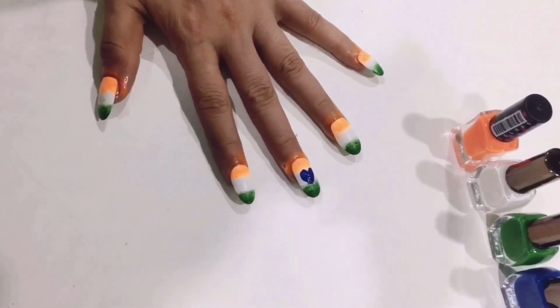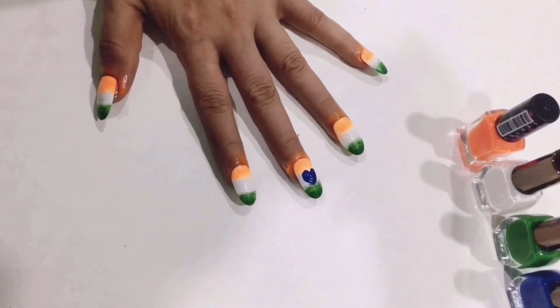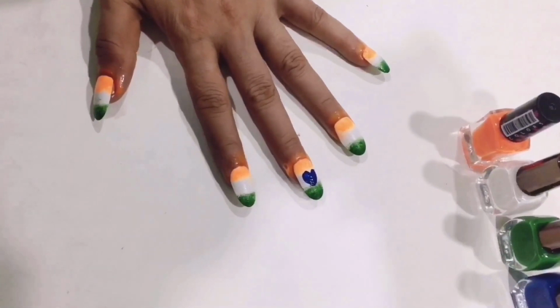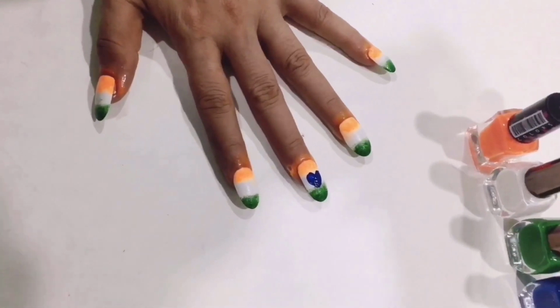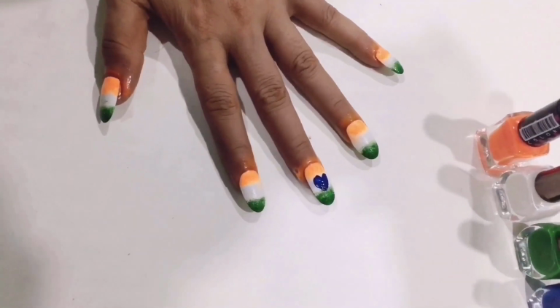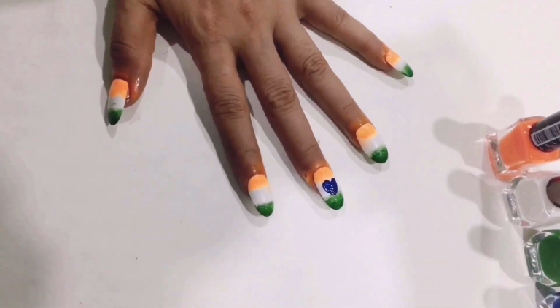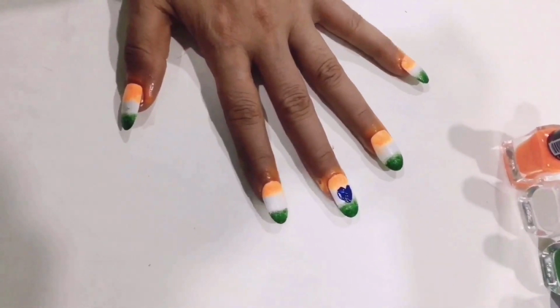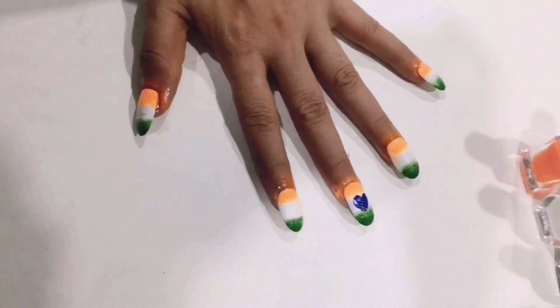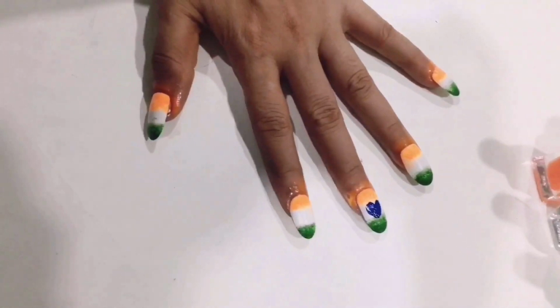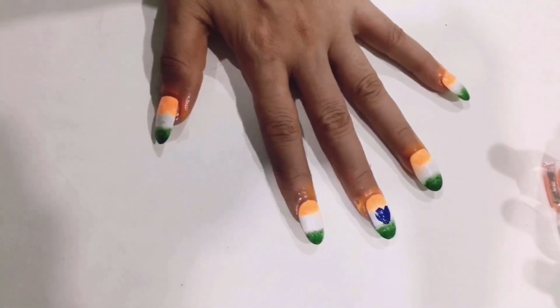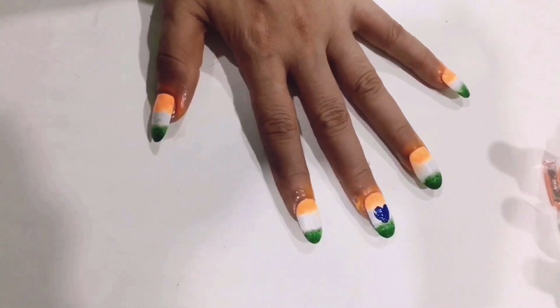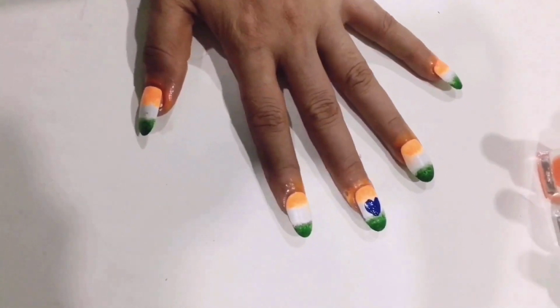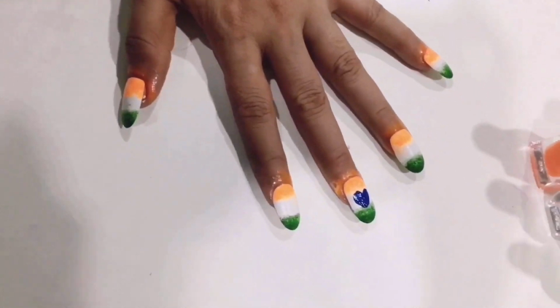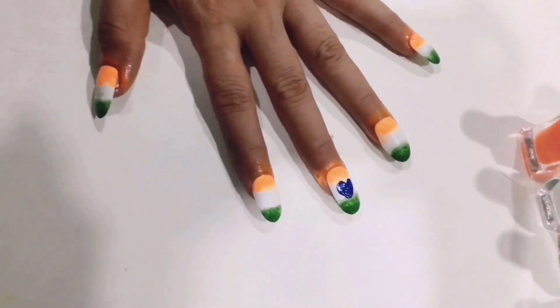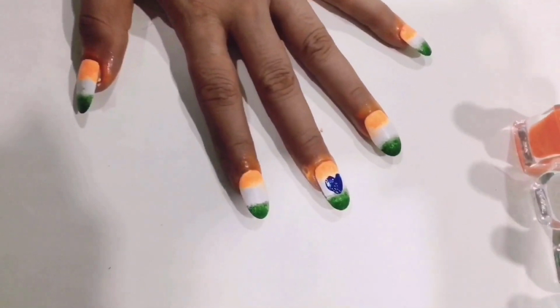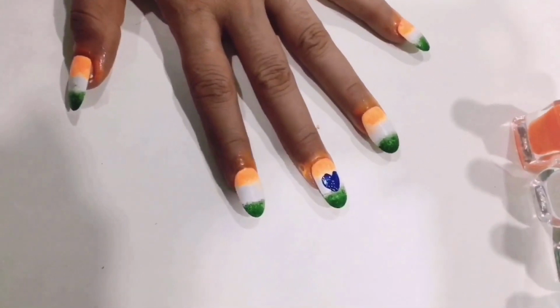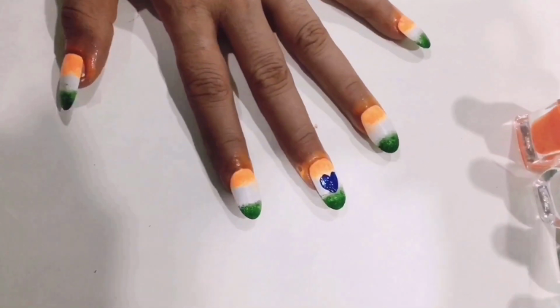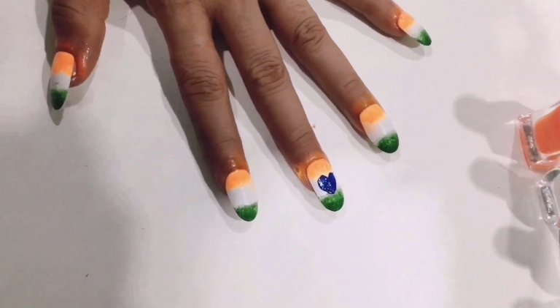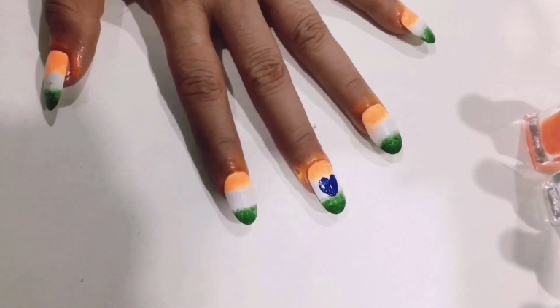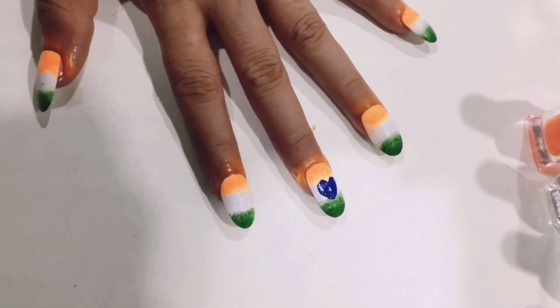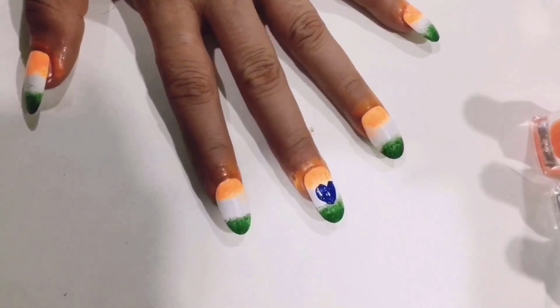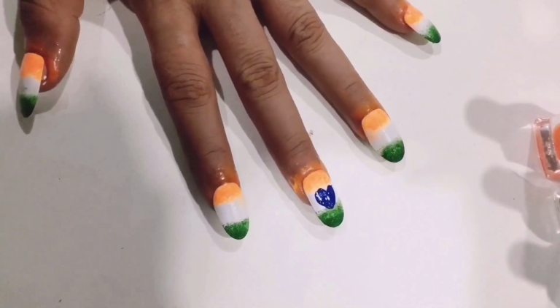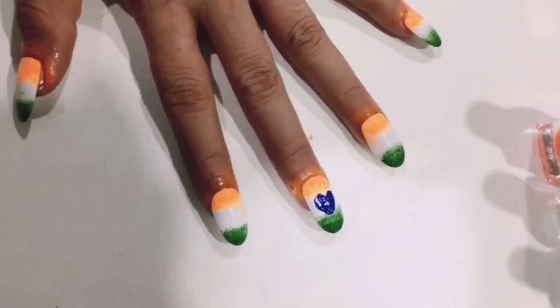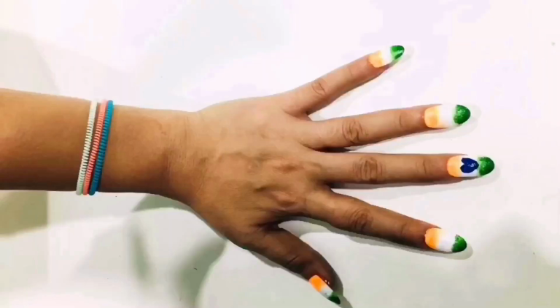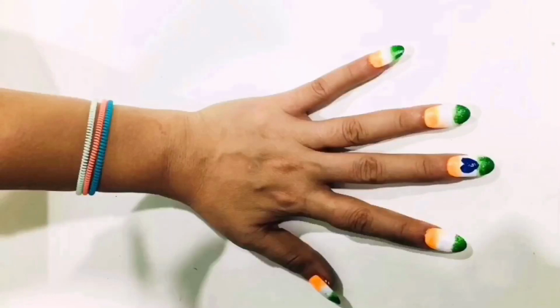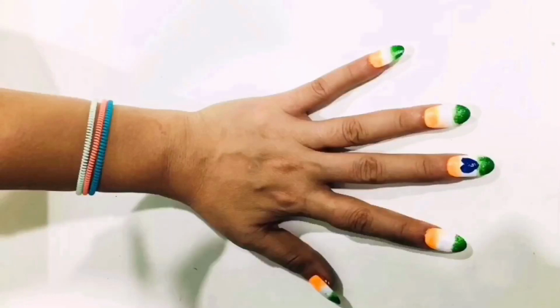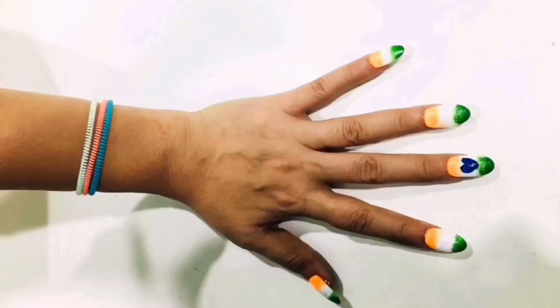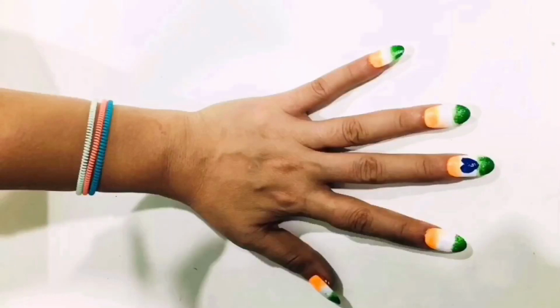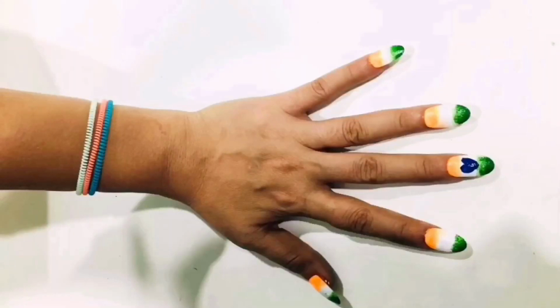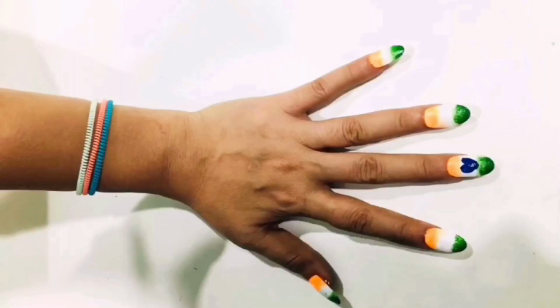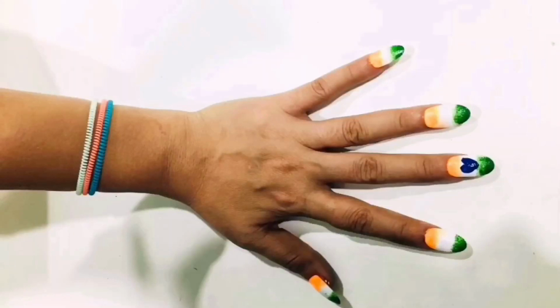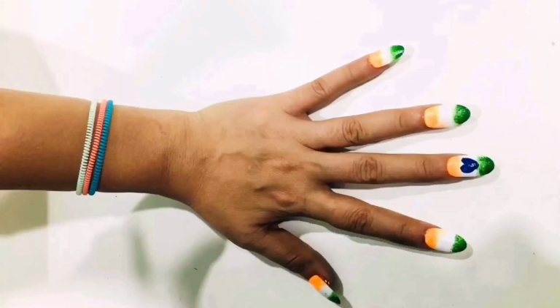This is really very simple, guys. You can also try this at home for this Independence Day.